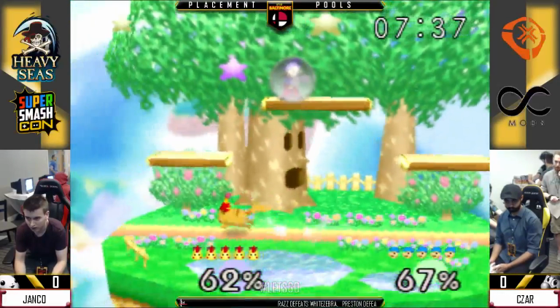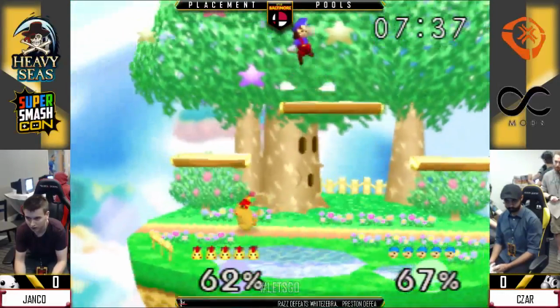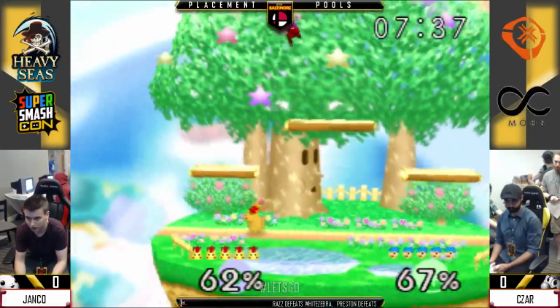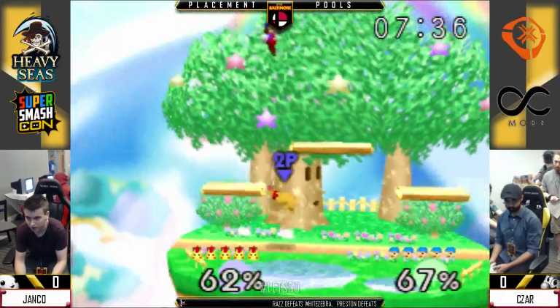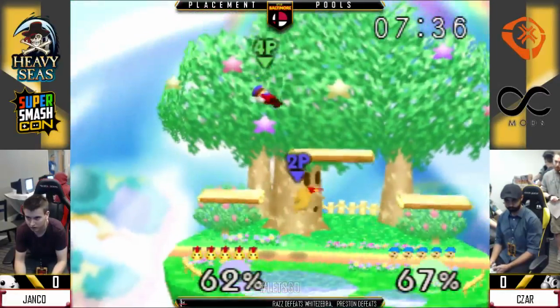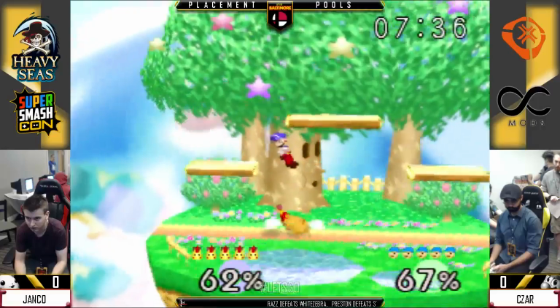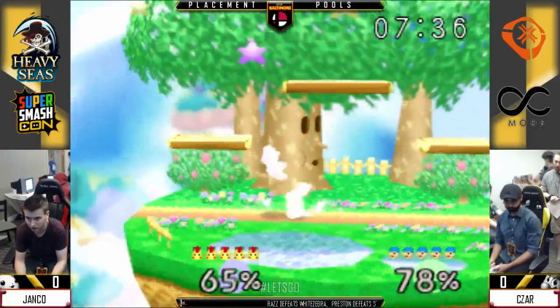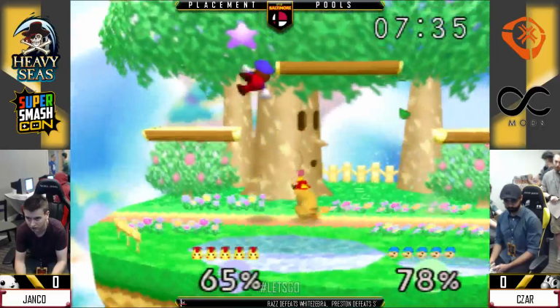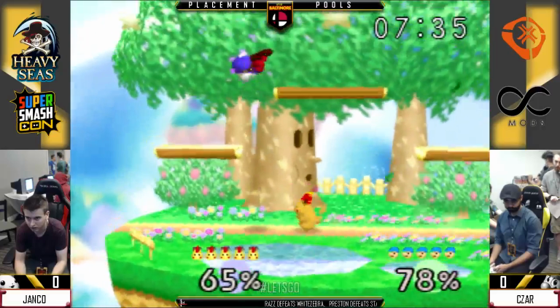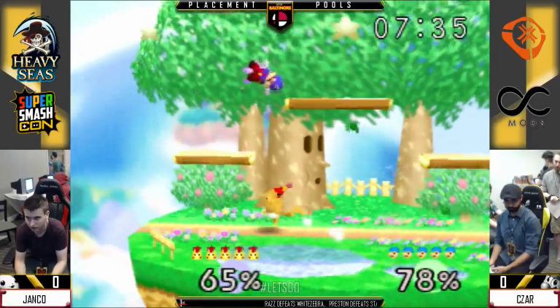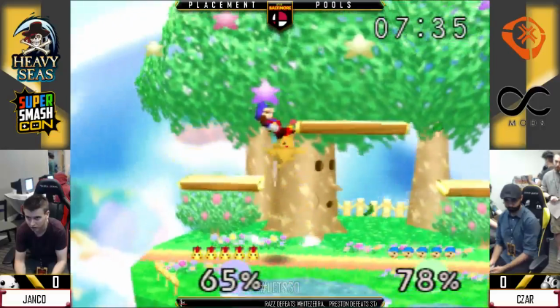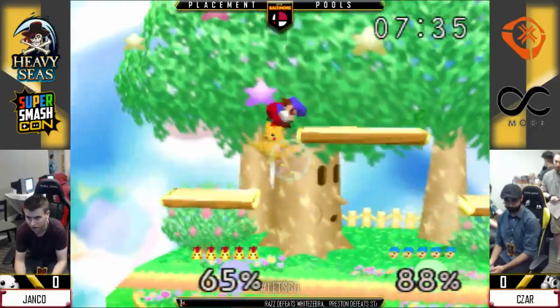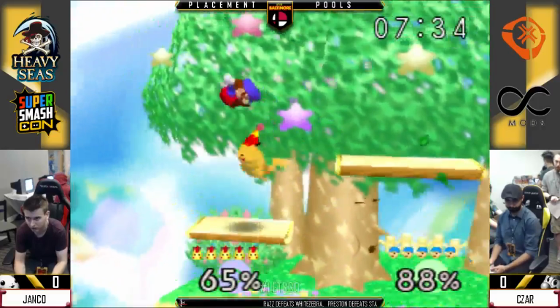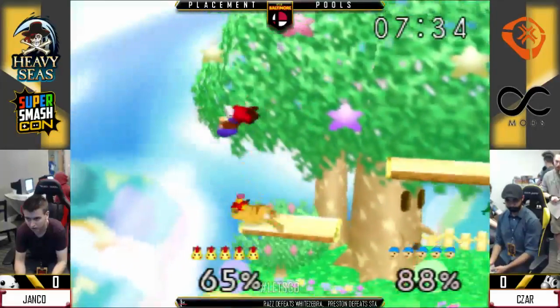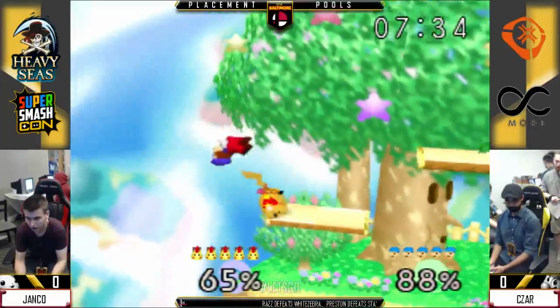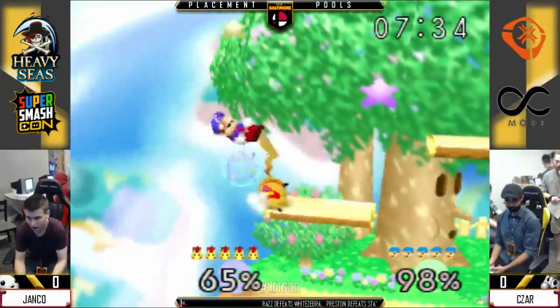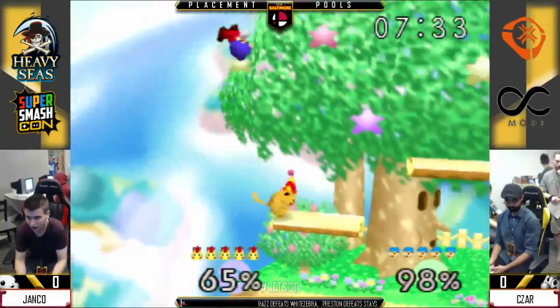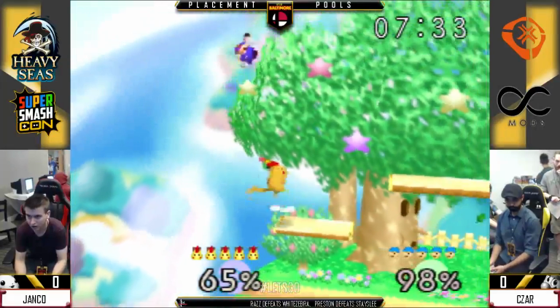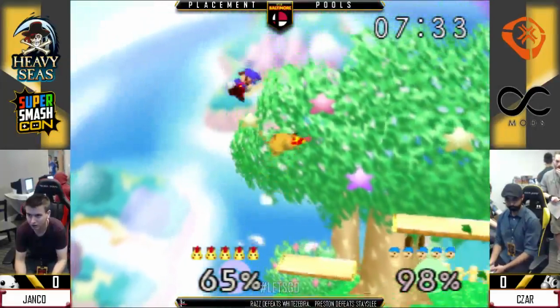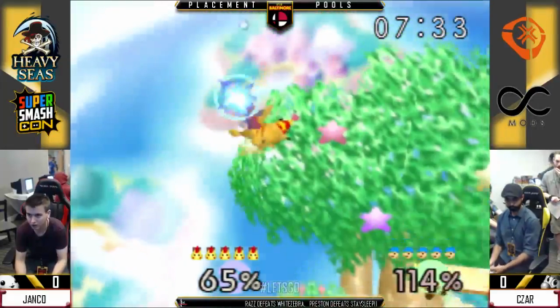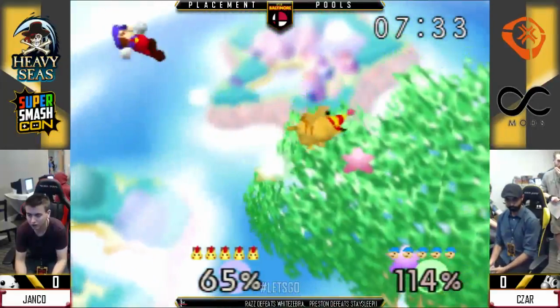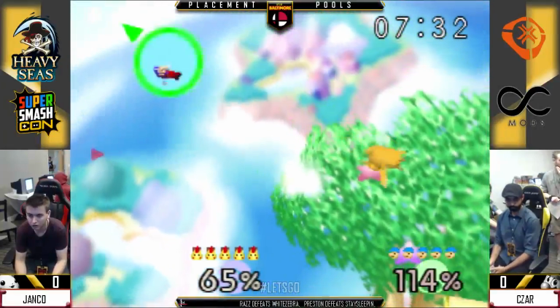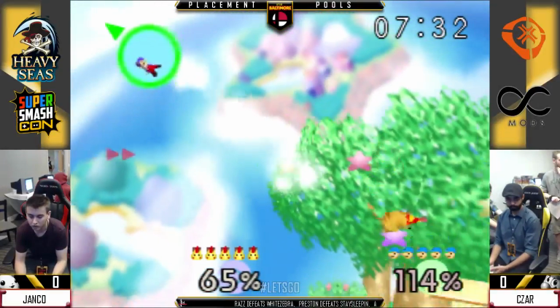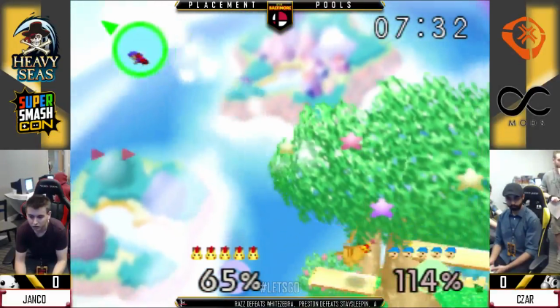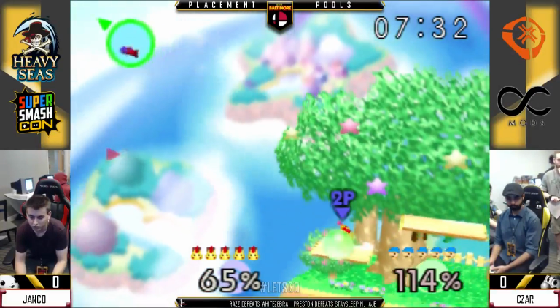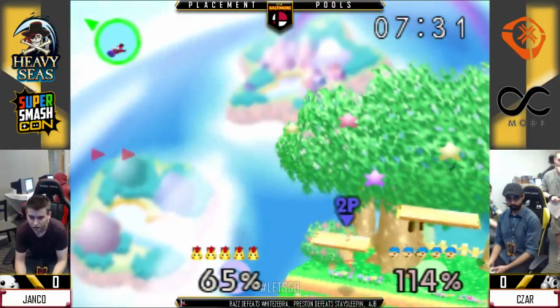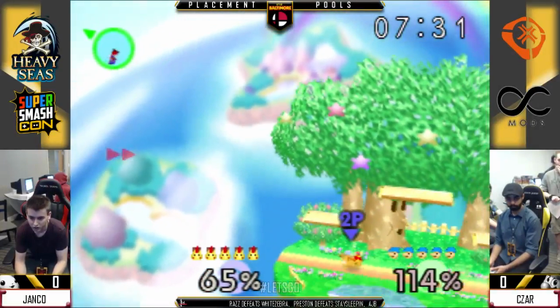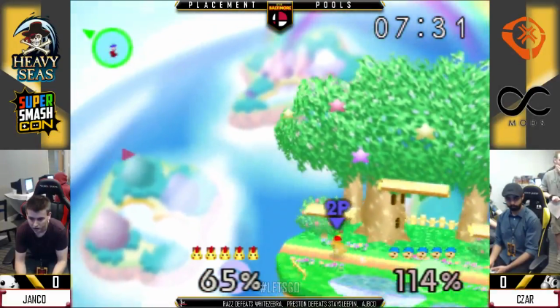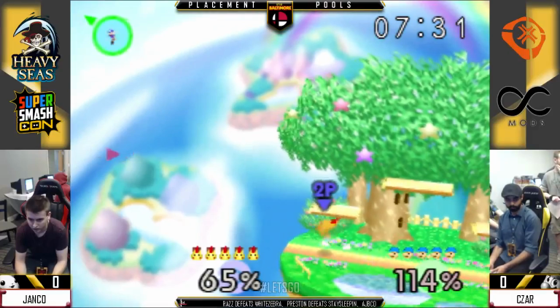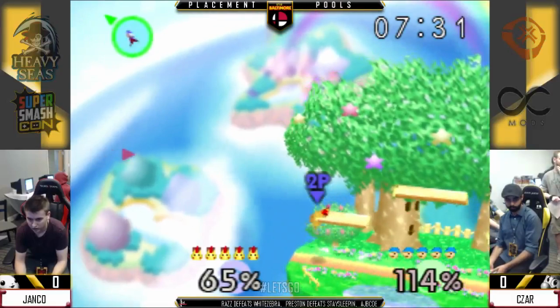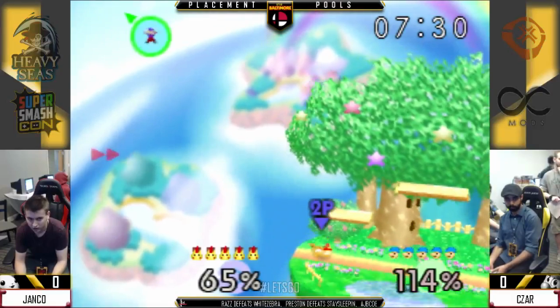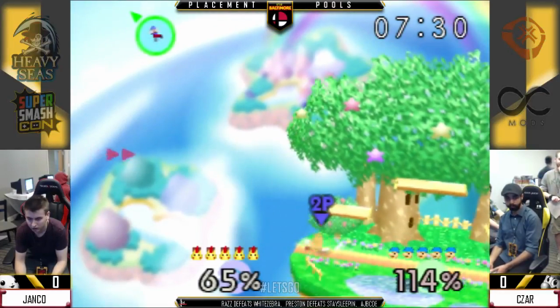Mario's actually got a lot of good combo breakers in general. He's got down B that comes out in frame 2 and up B that comes out in frame 1.